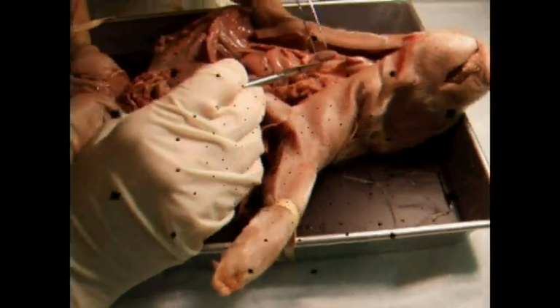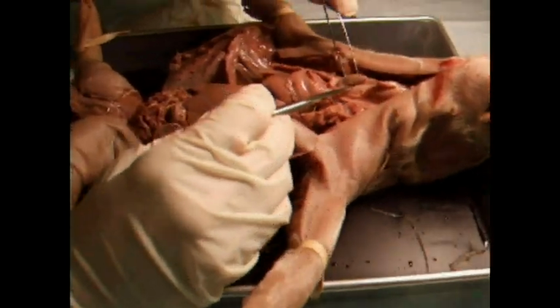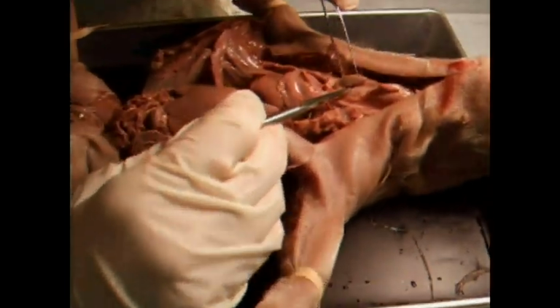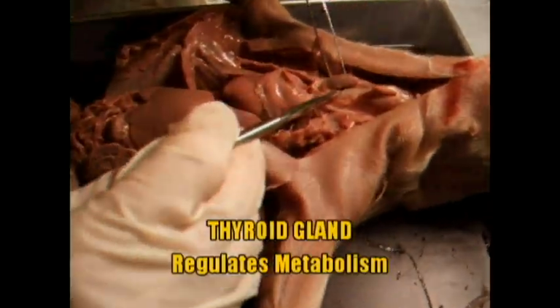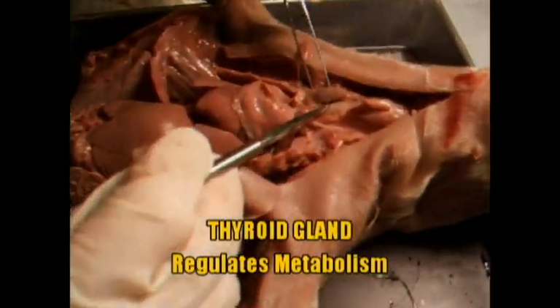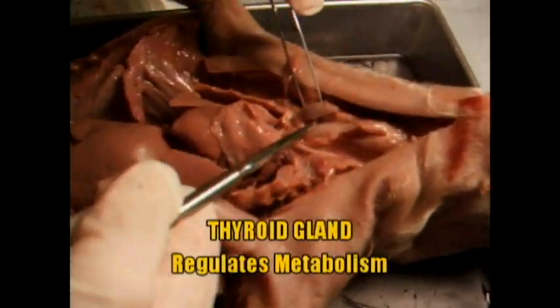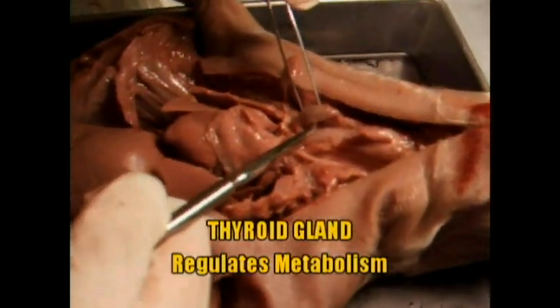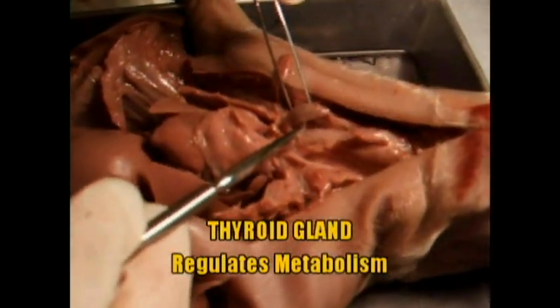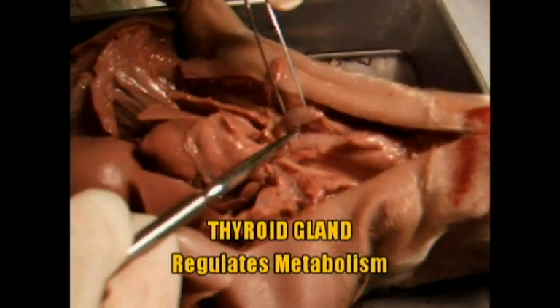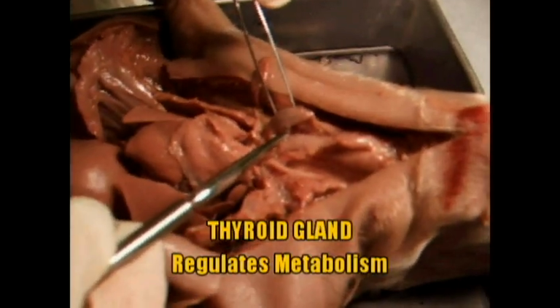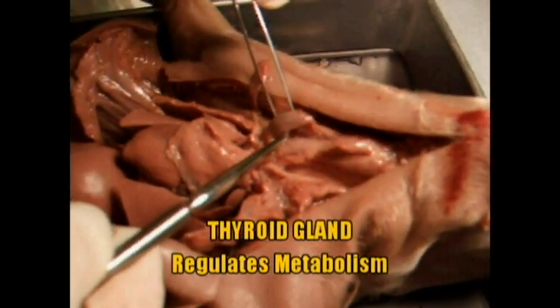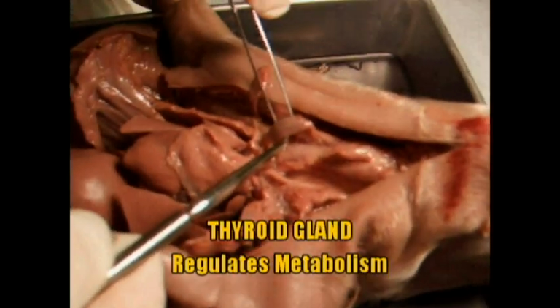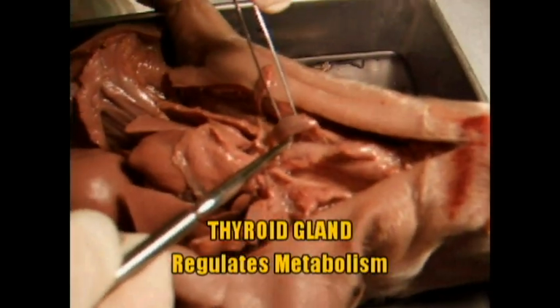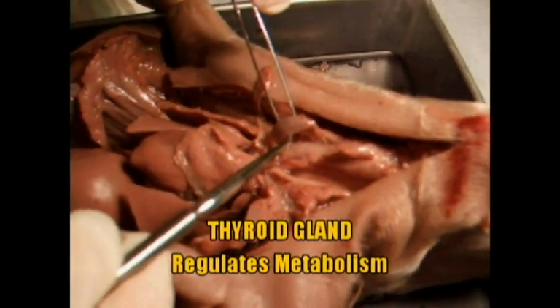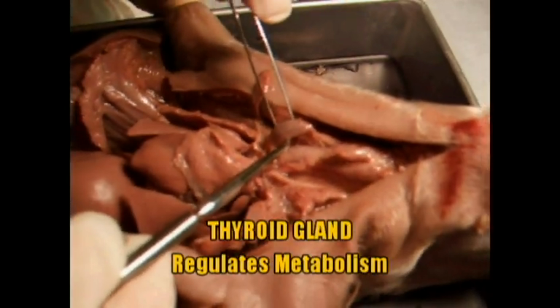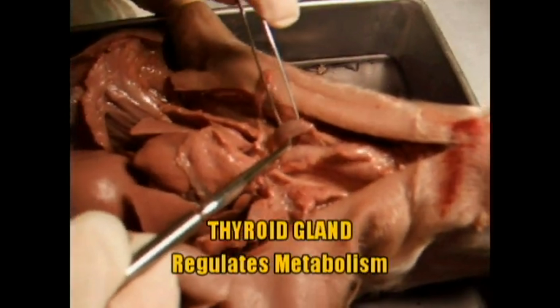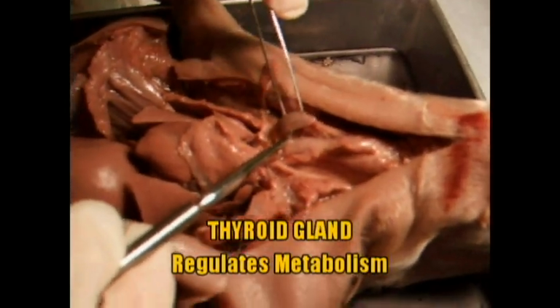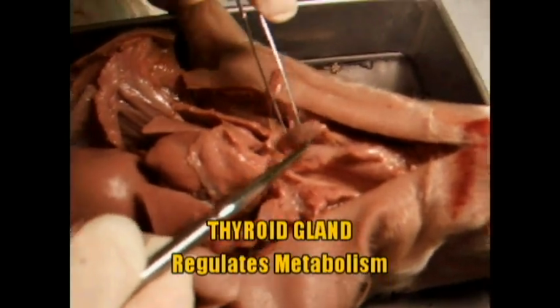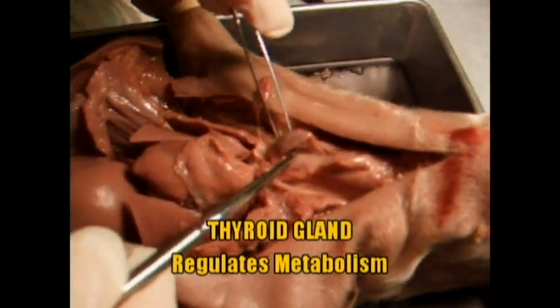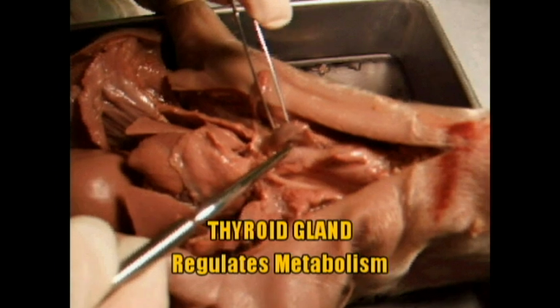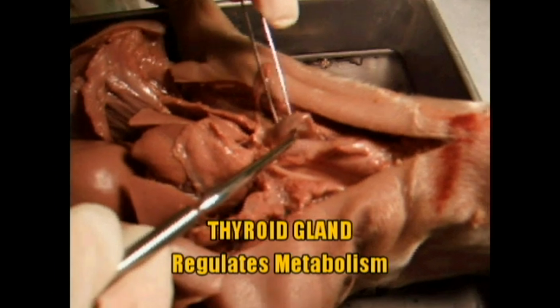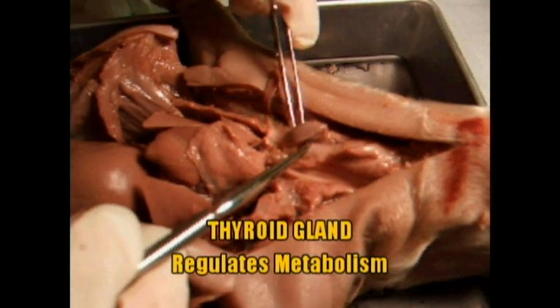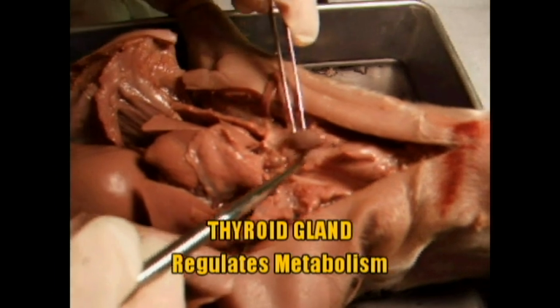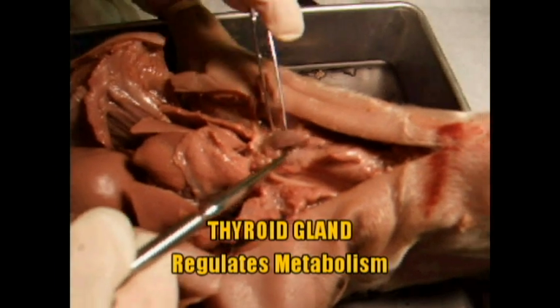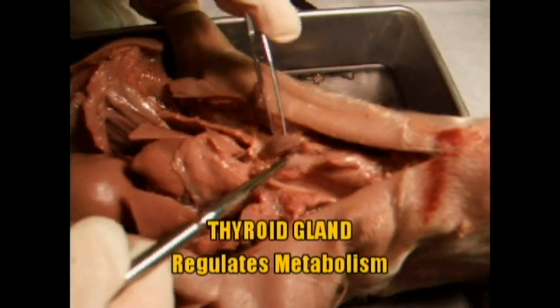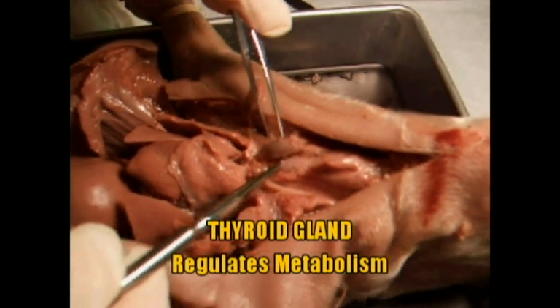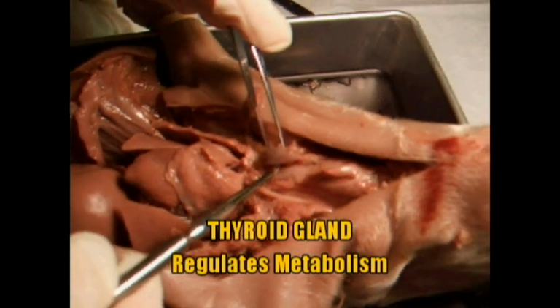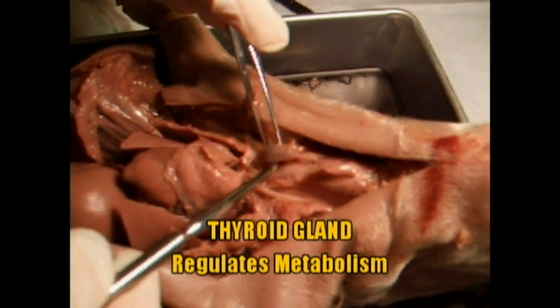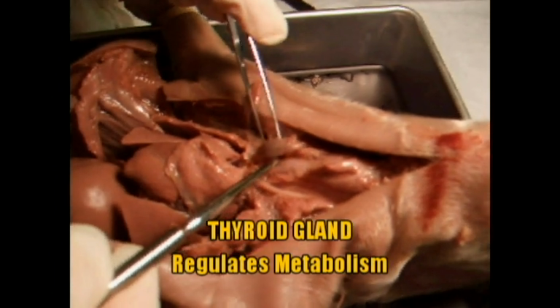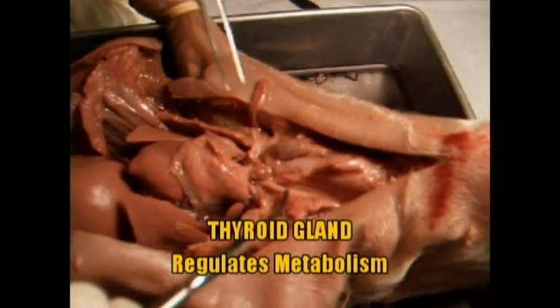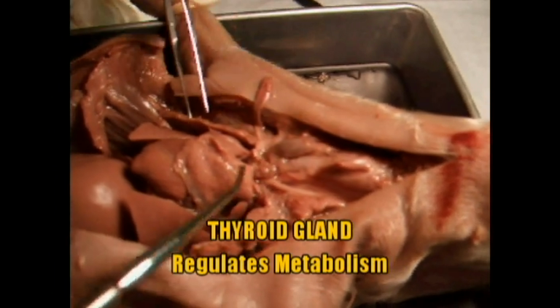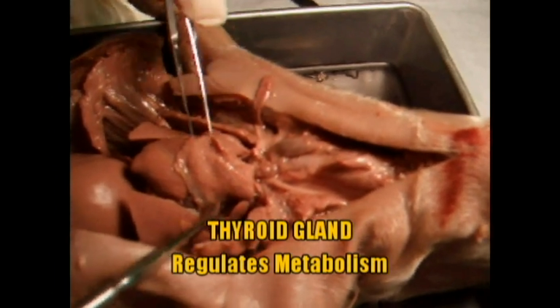This is the thyroid gland. It's responsible for regulating metabolism — part of the endocrine system.